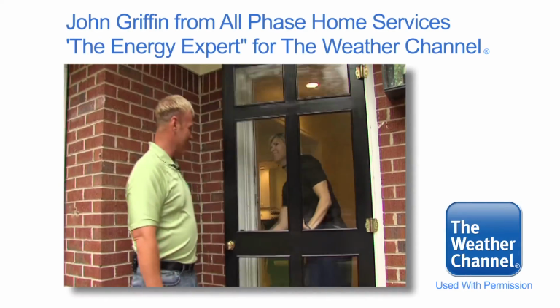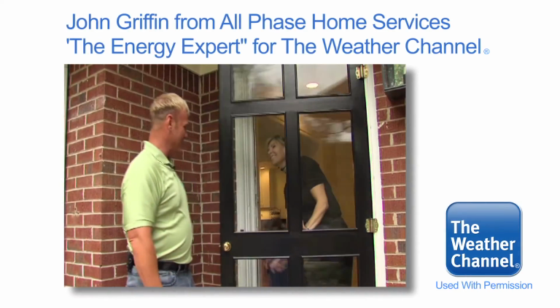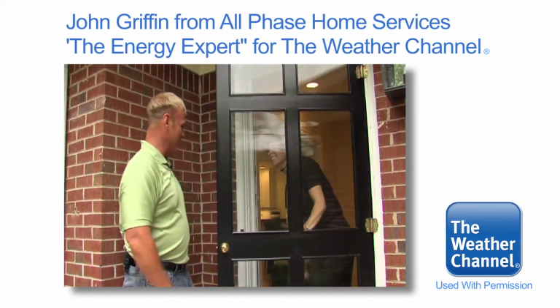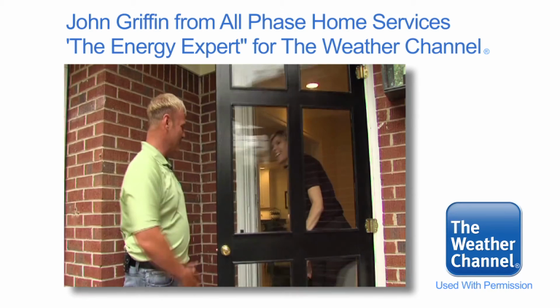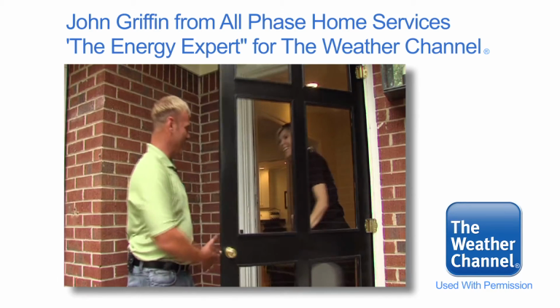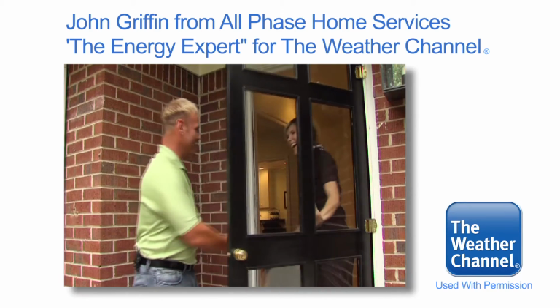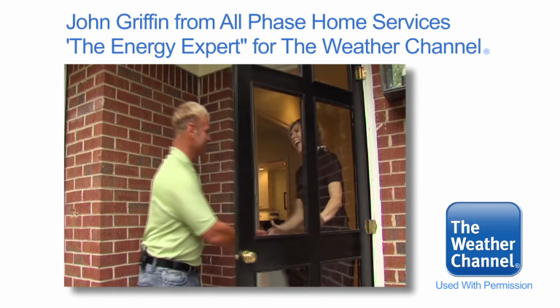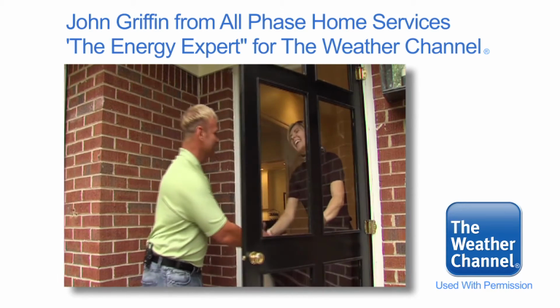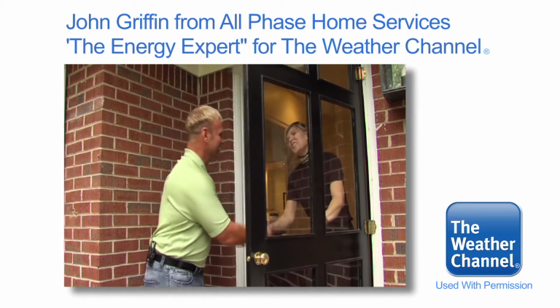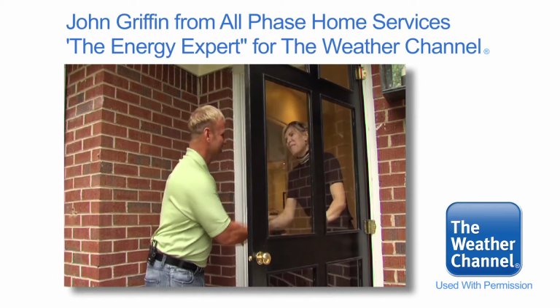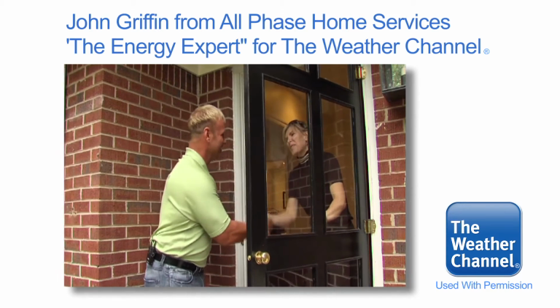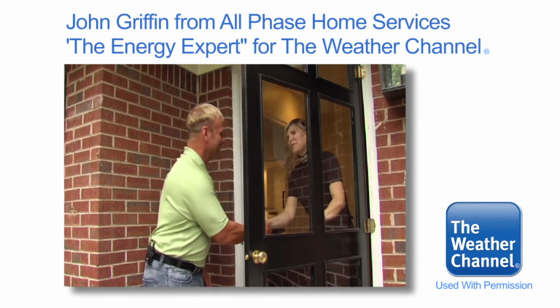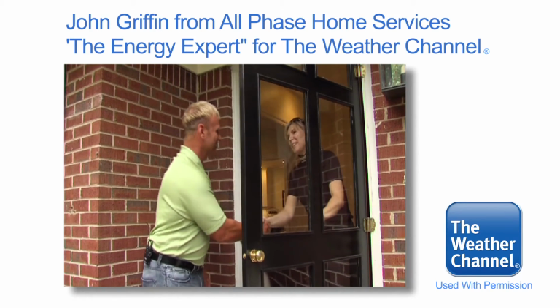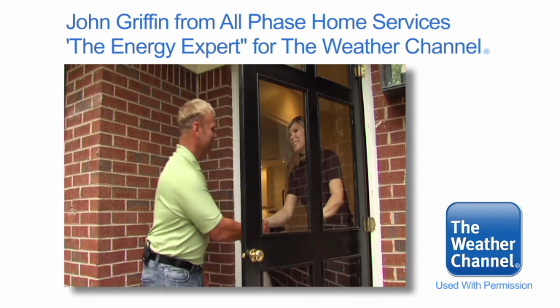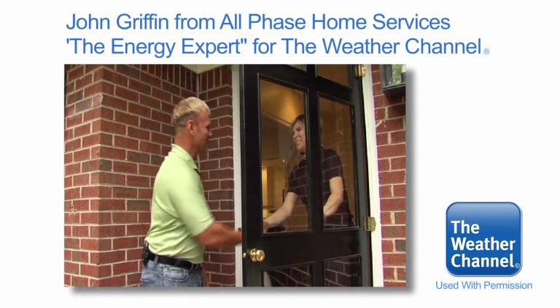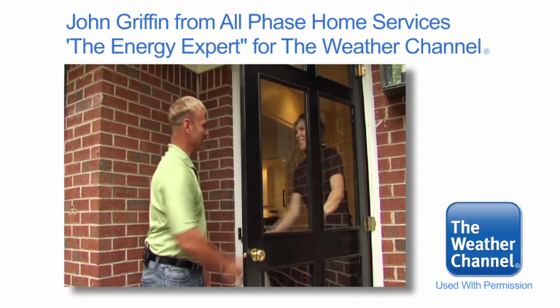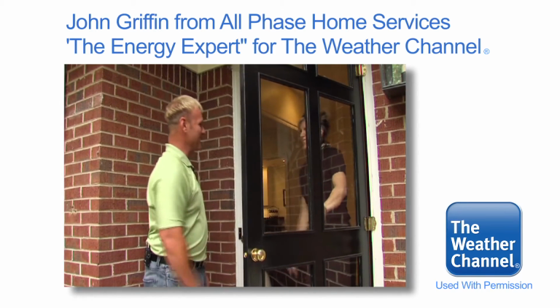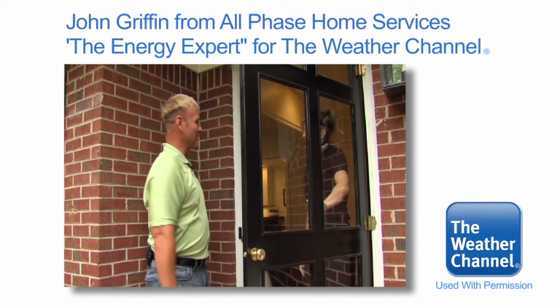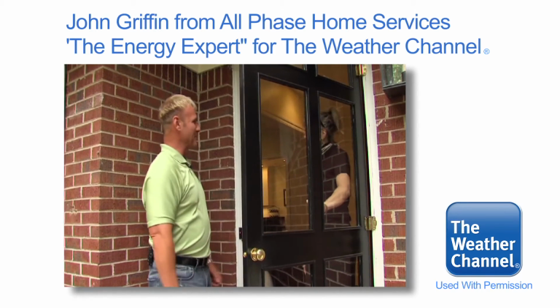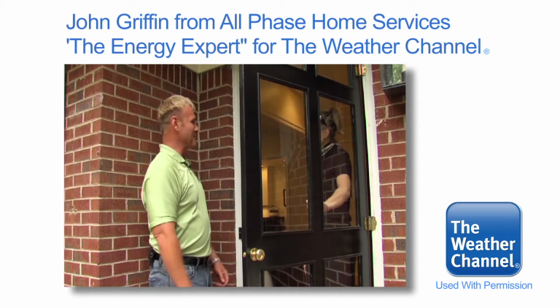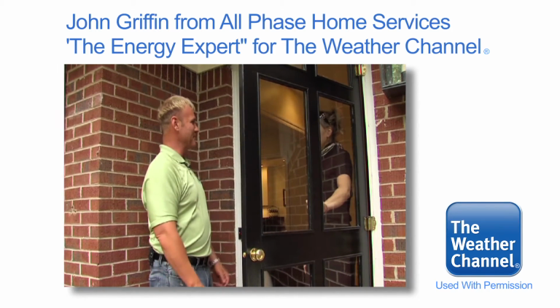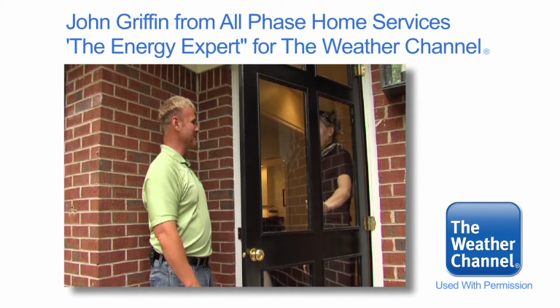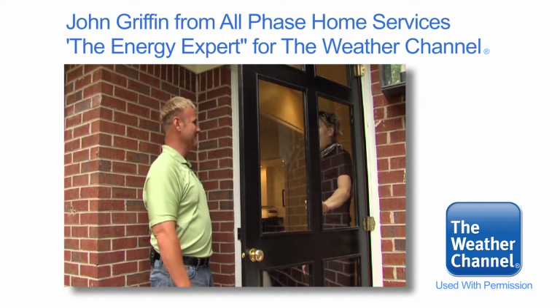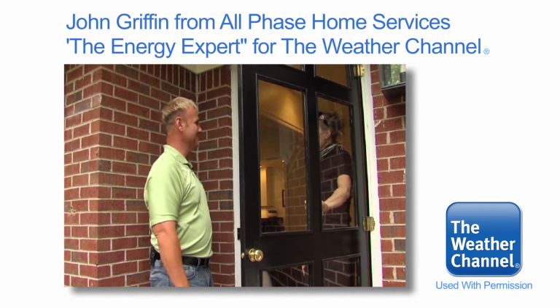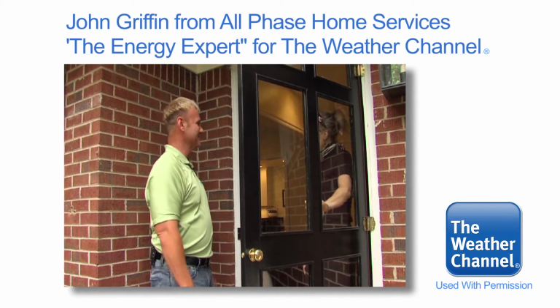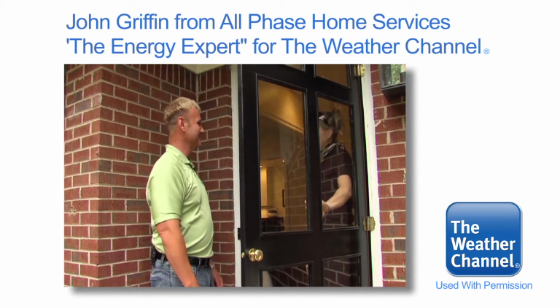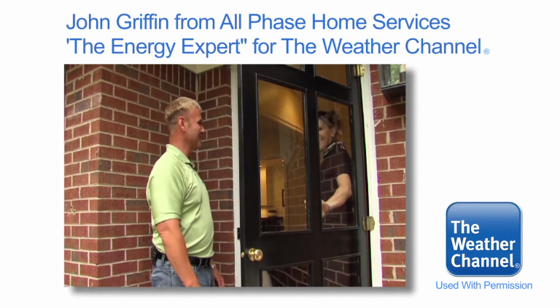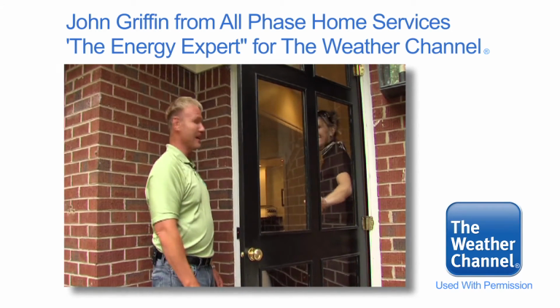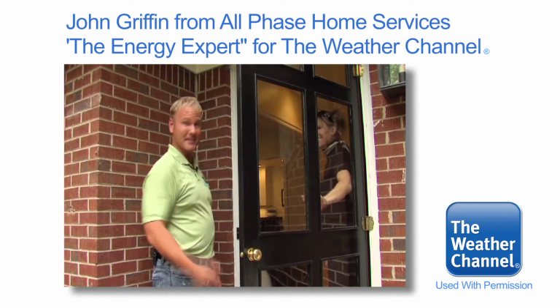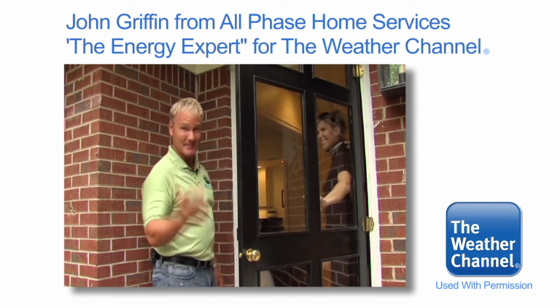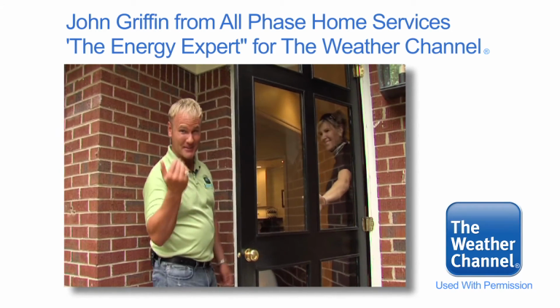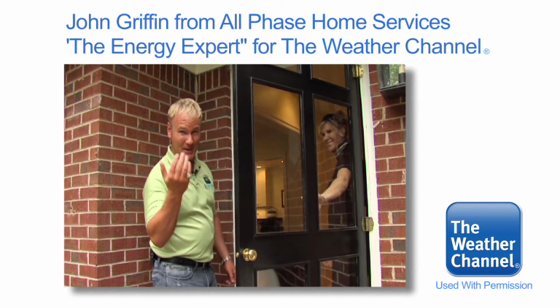Kathleen, I'm John. Hey John. Pleasure to meet you. You ready to make your home energy efficient? I'm ready. All right, let's go.